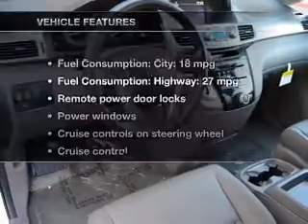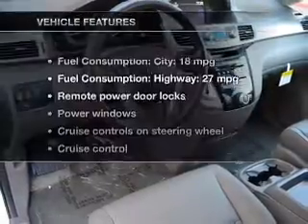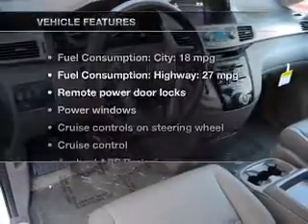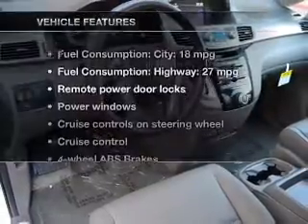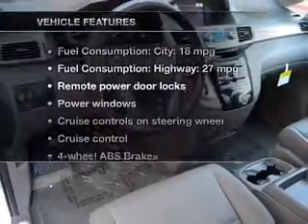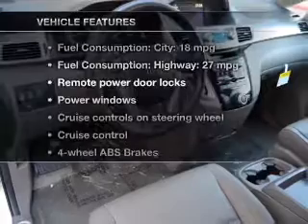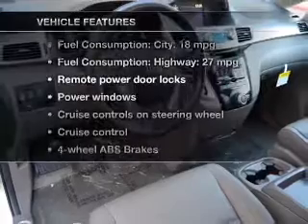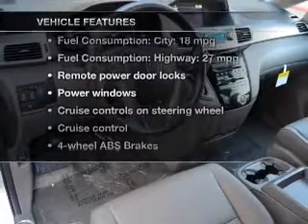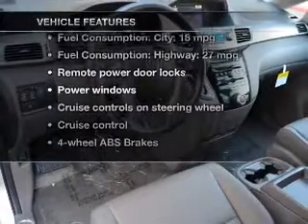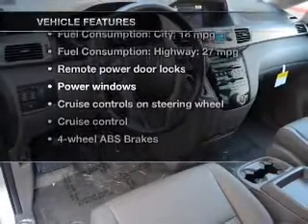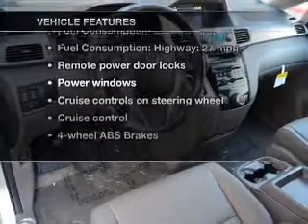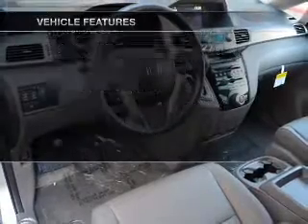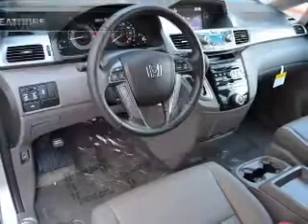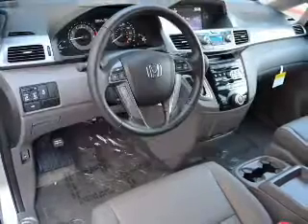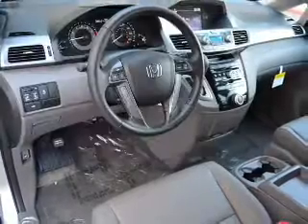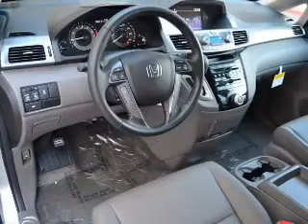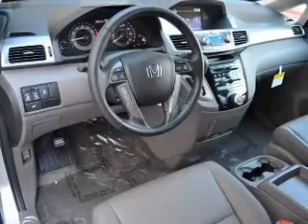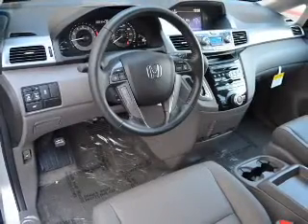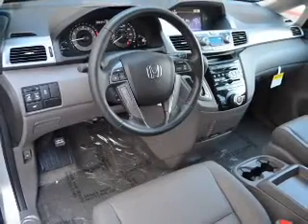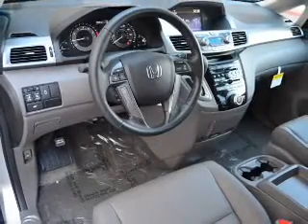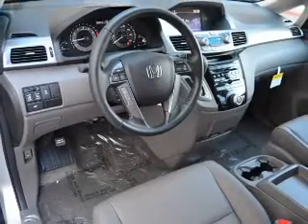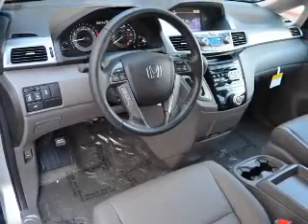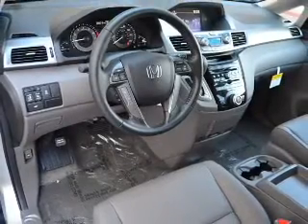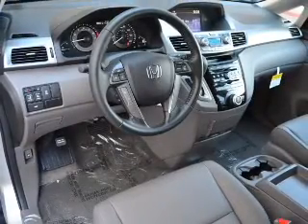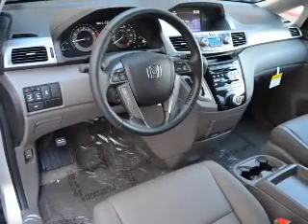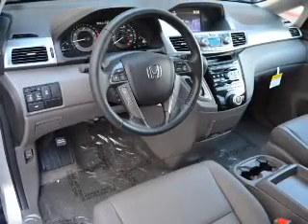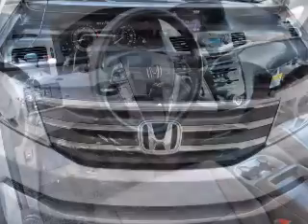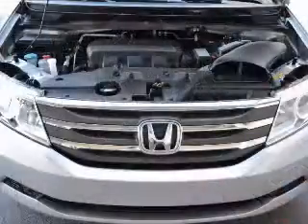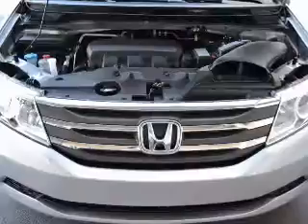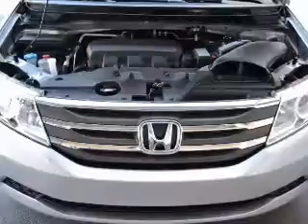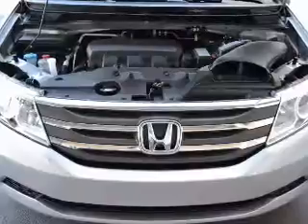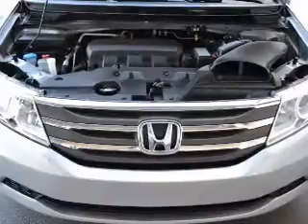Enjoy these notable features included in this vehicle: leather seats, power door locks, power windows, cruise control, and Bluetooth wireless.